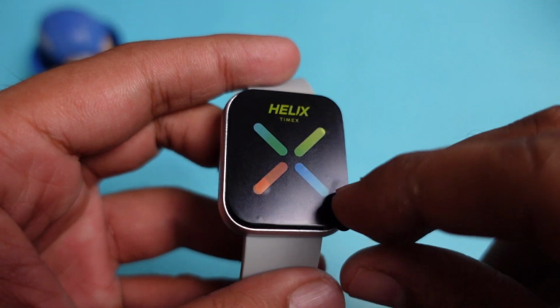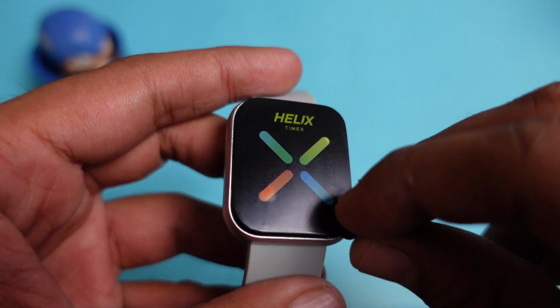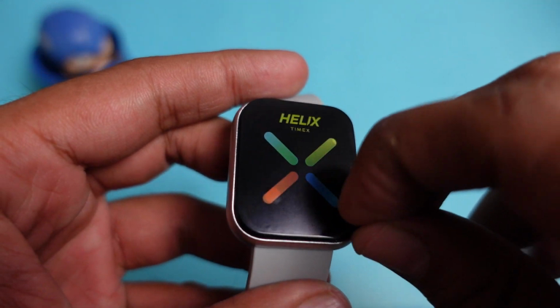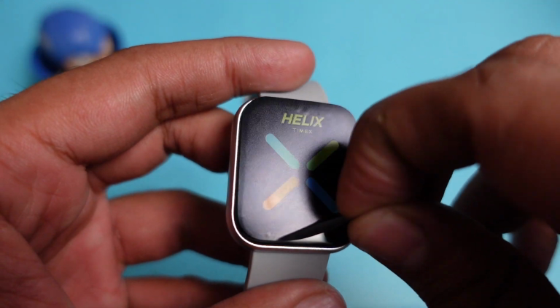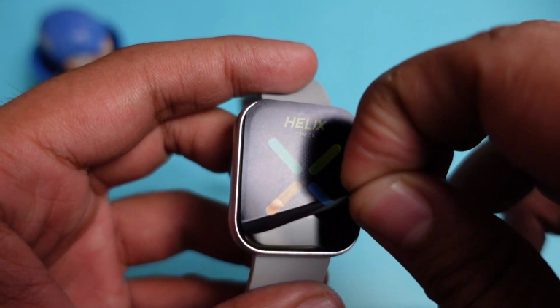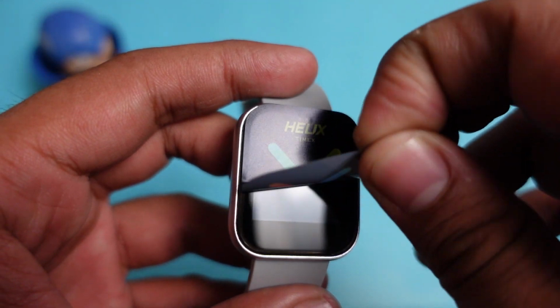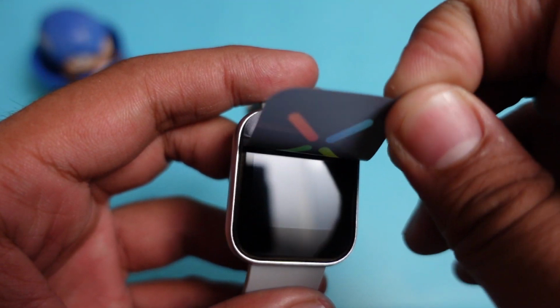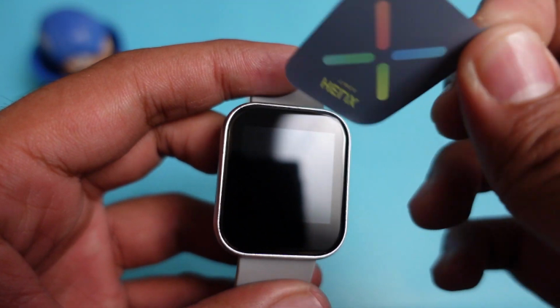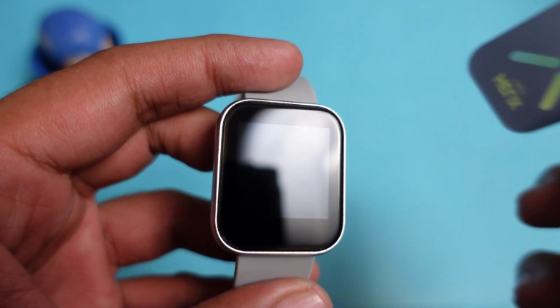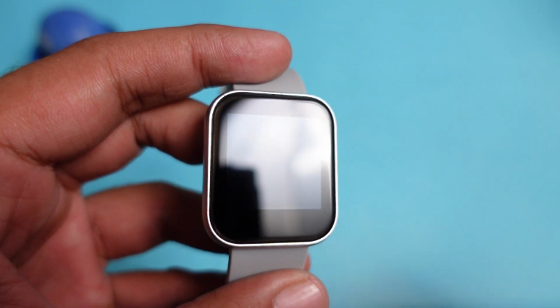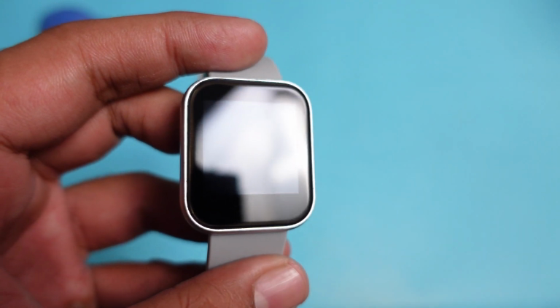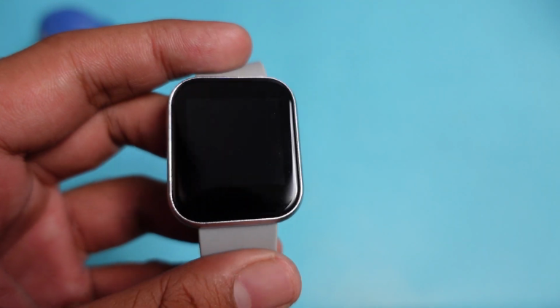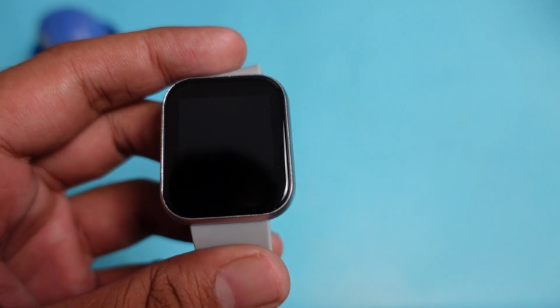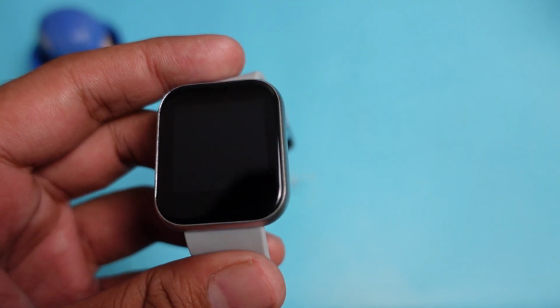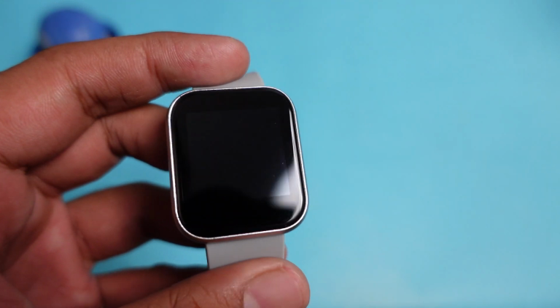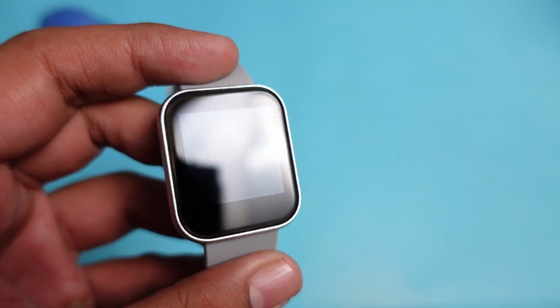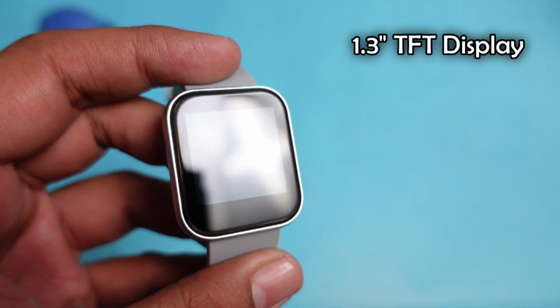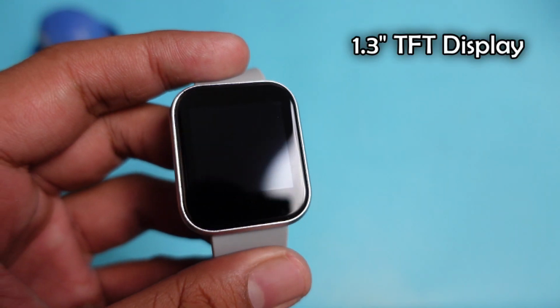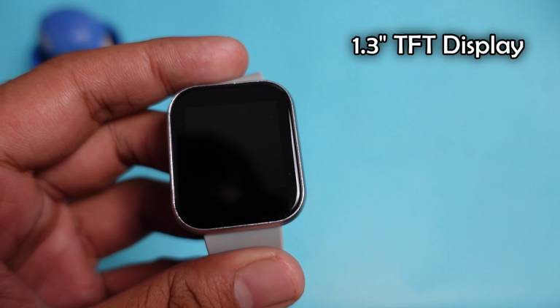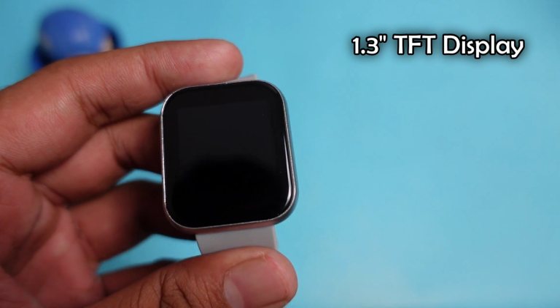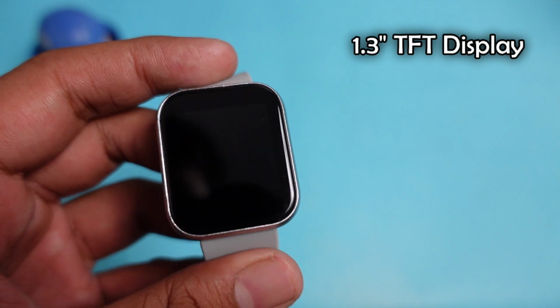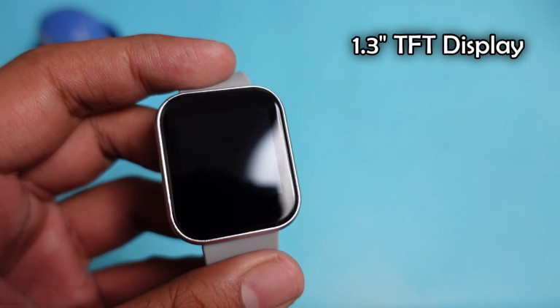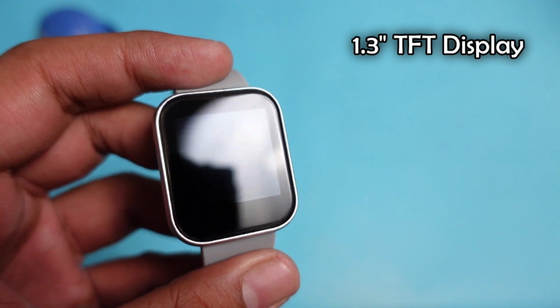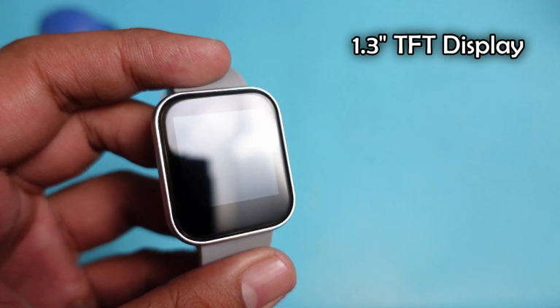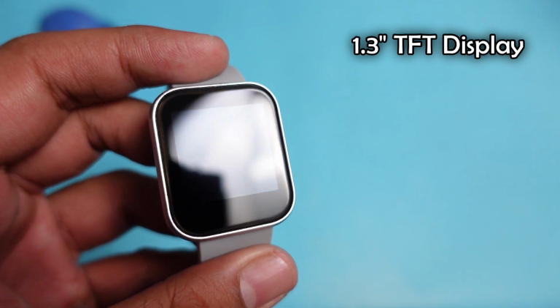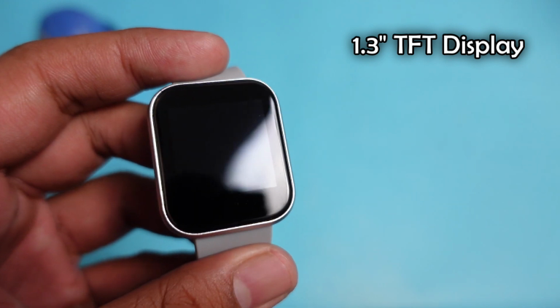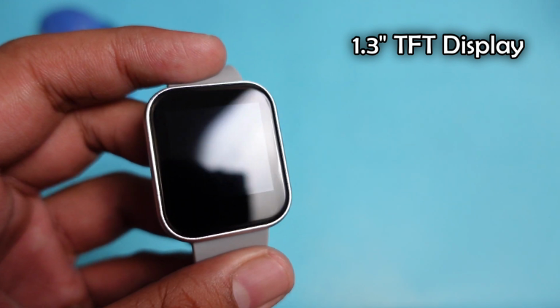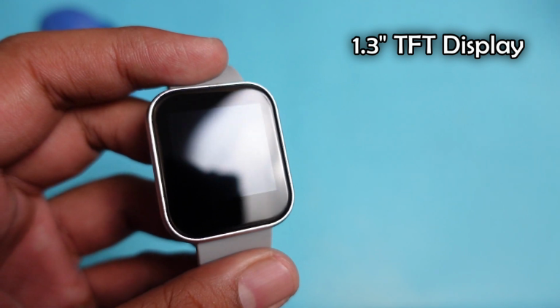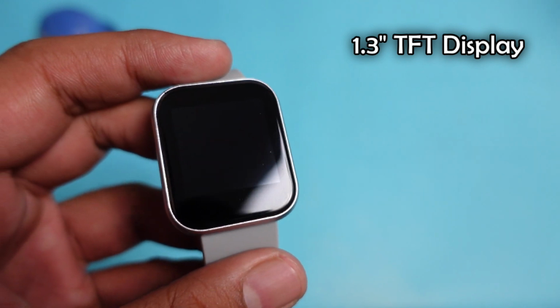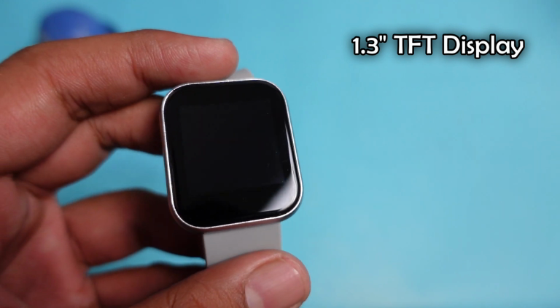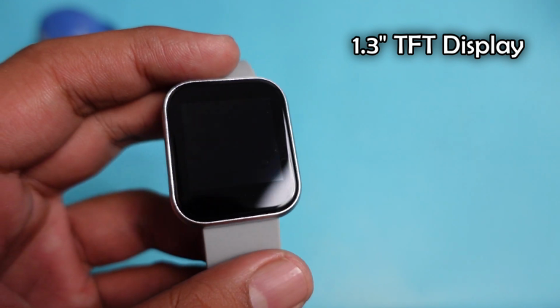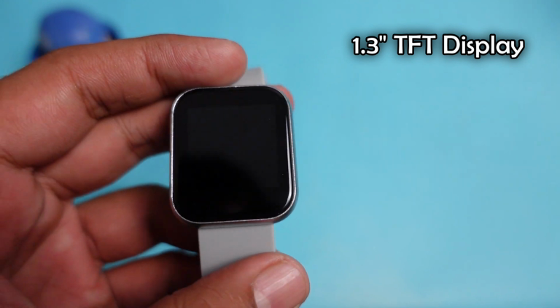Removing the sticker from the display — you will get a 1.3-inch TFT display with good screen quality. There is no dedicated physical button on this smartwatch.